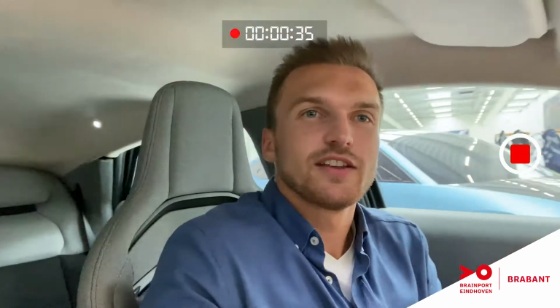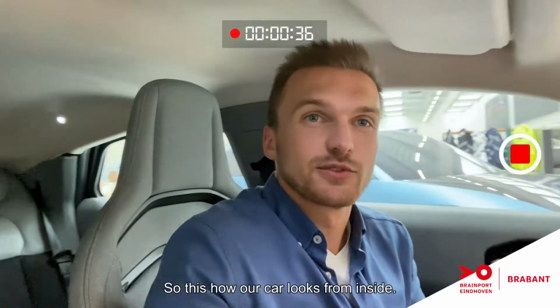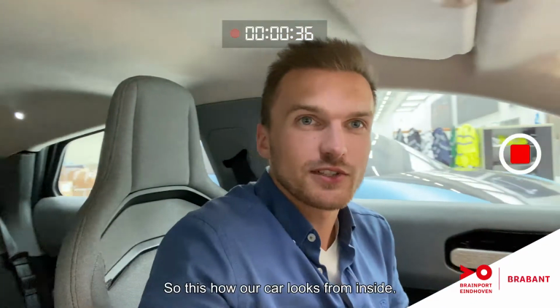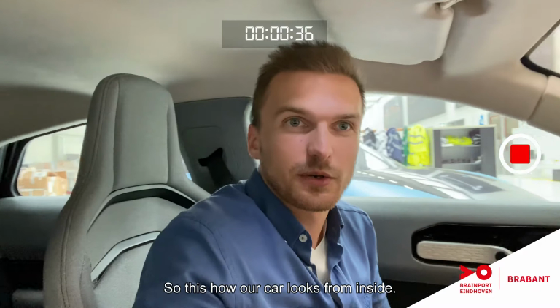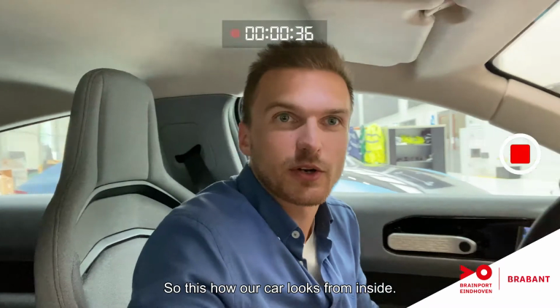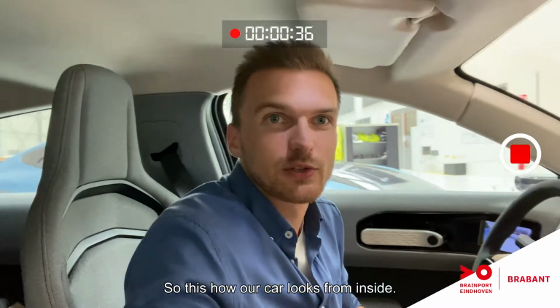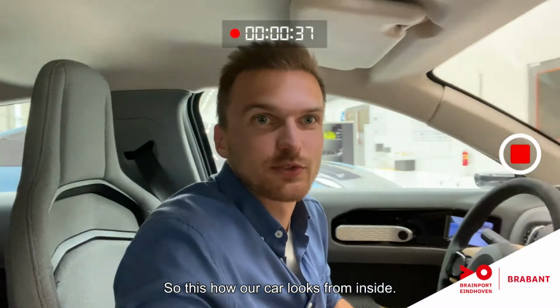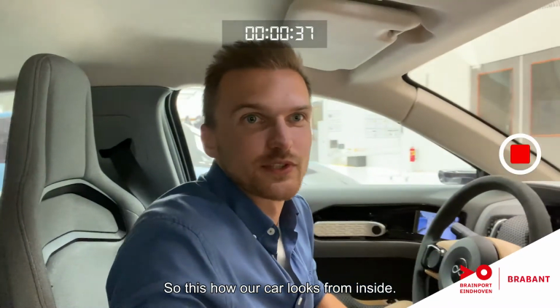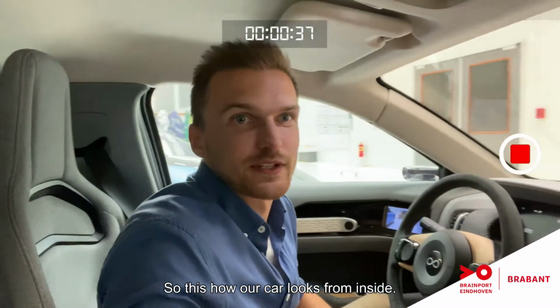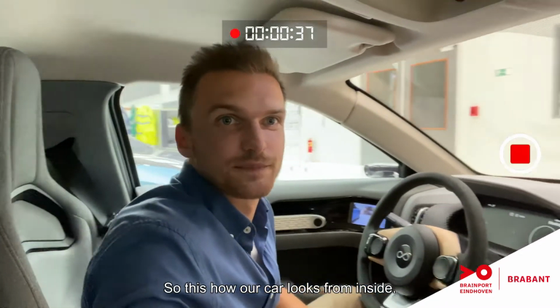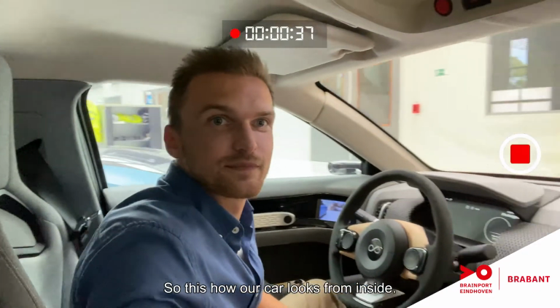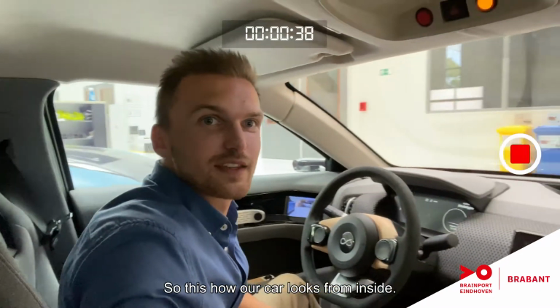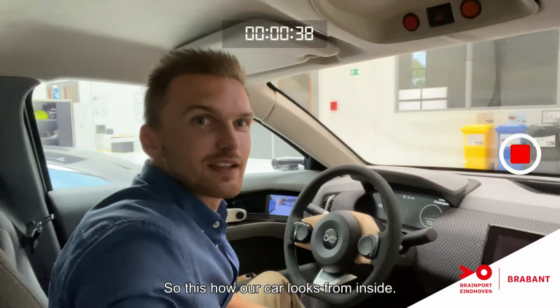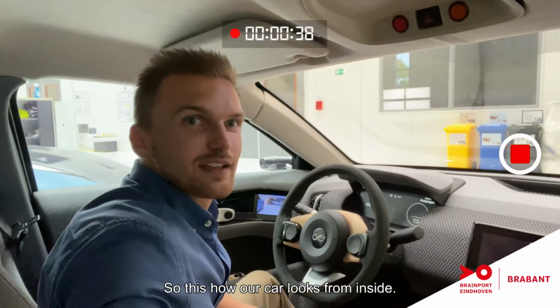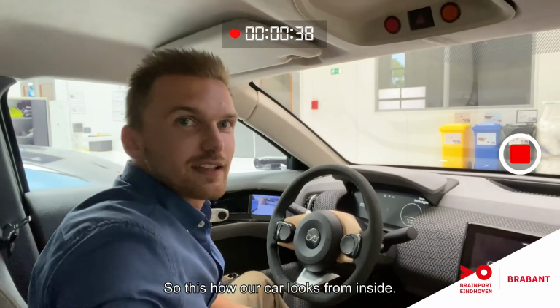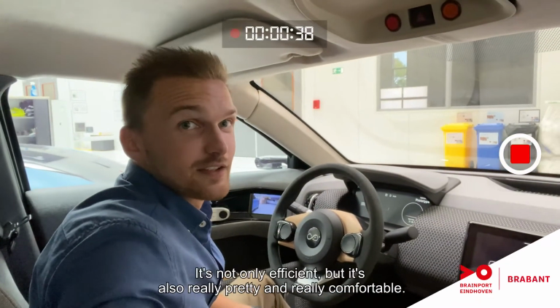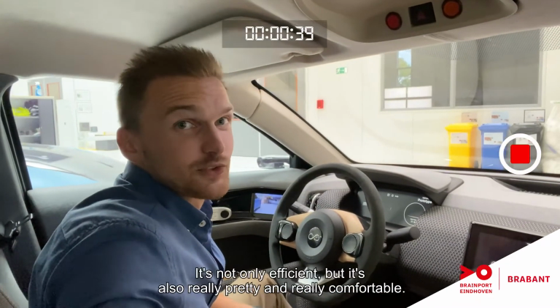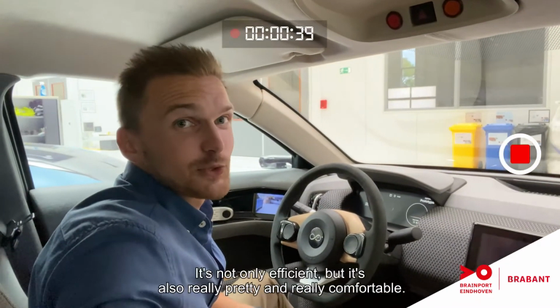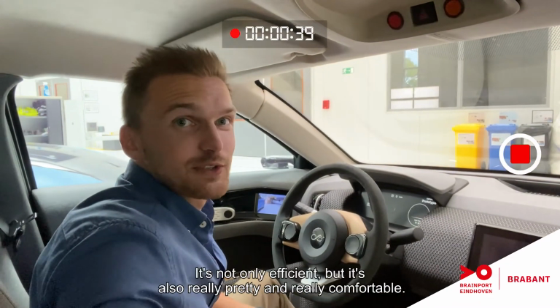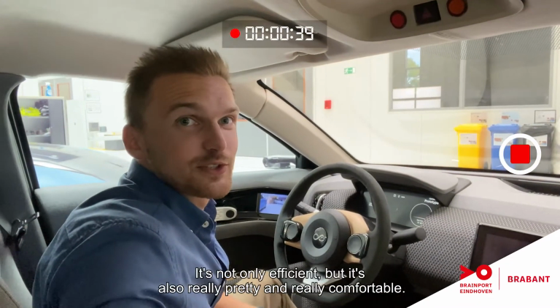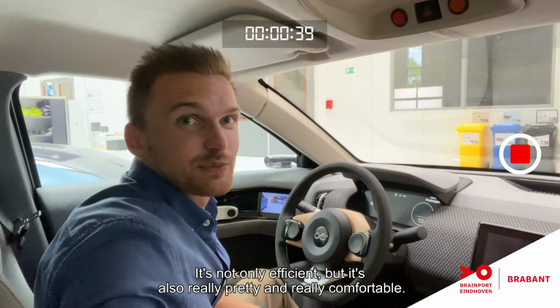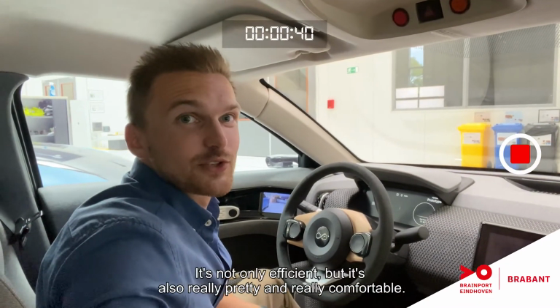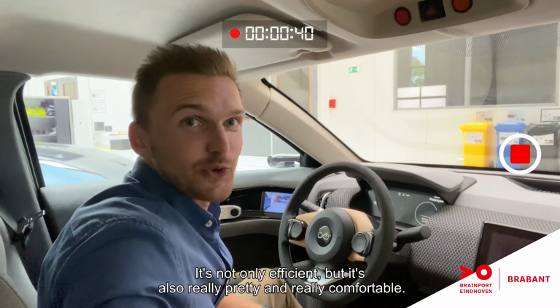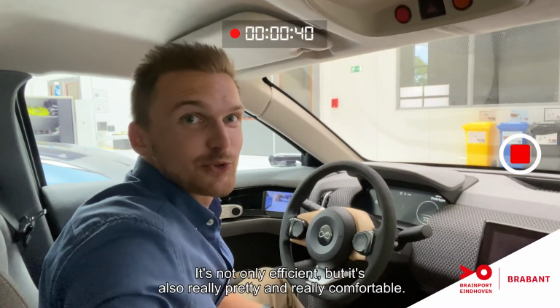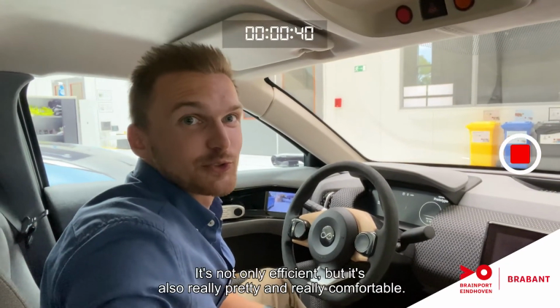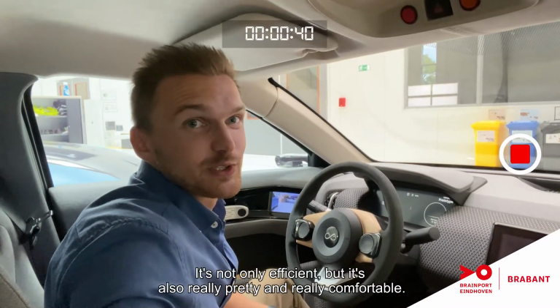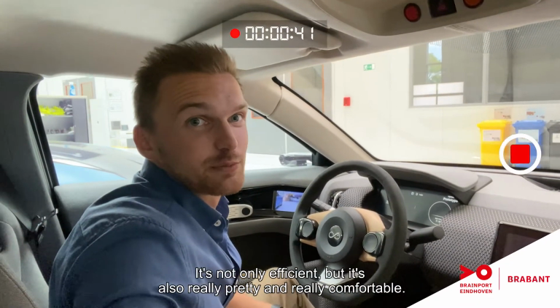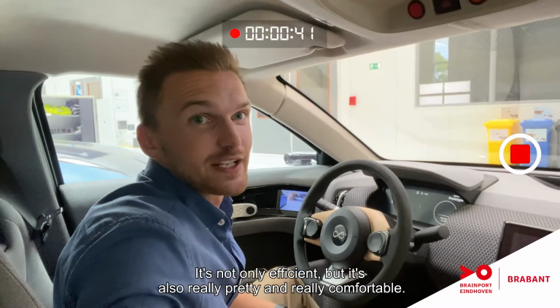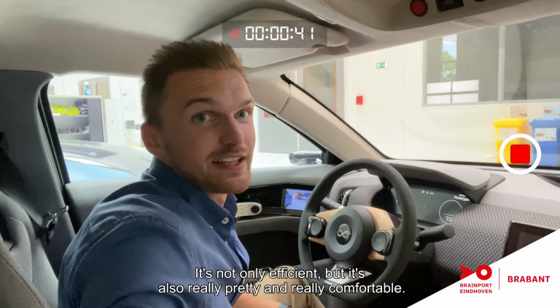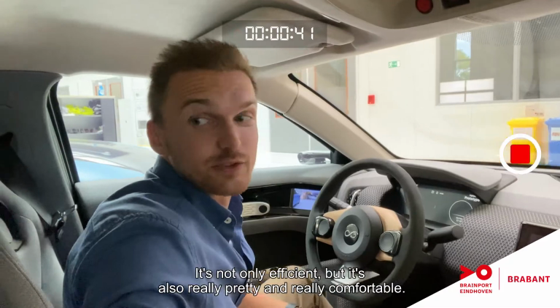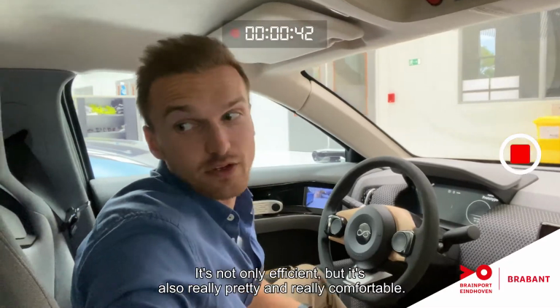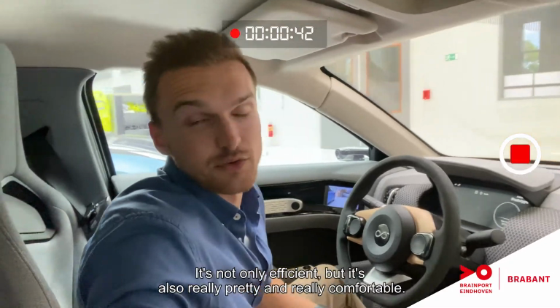This is how our car looks from inside. It's not only efficient, but it's also really pretty and really comfortable.